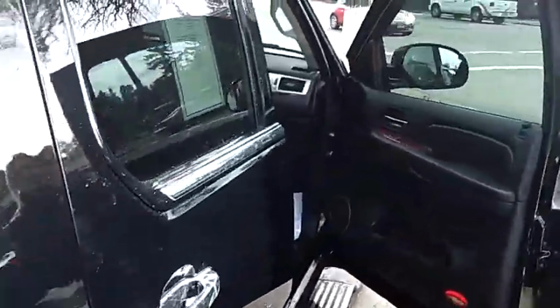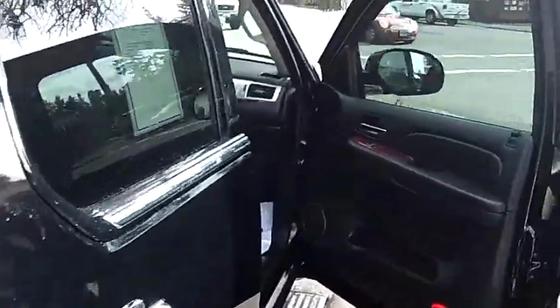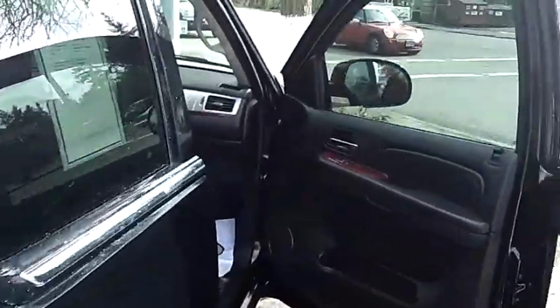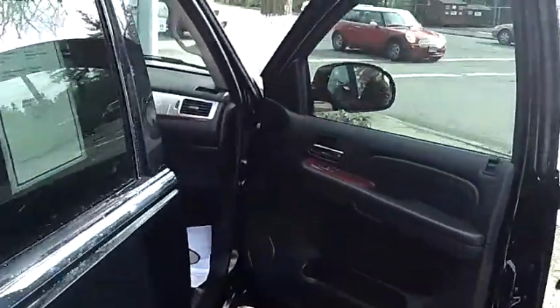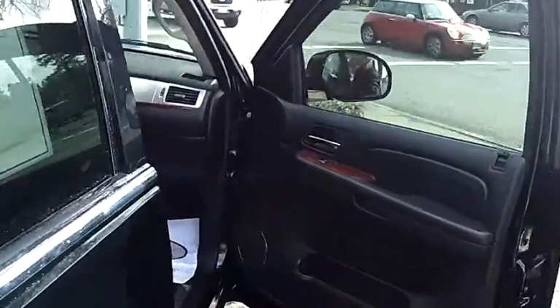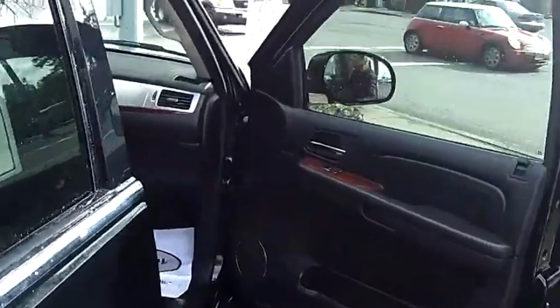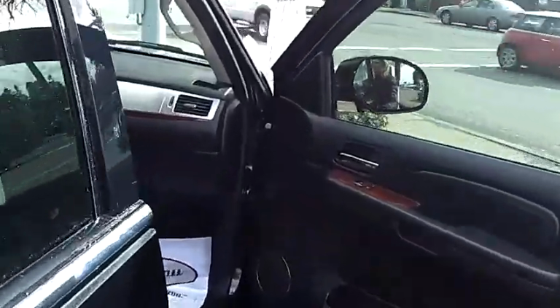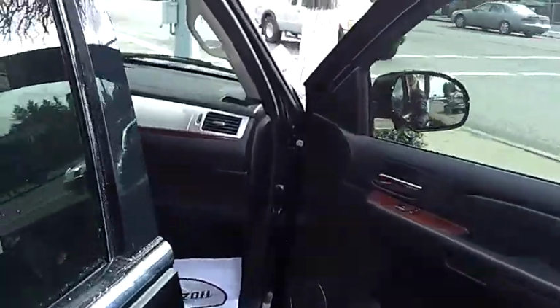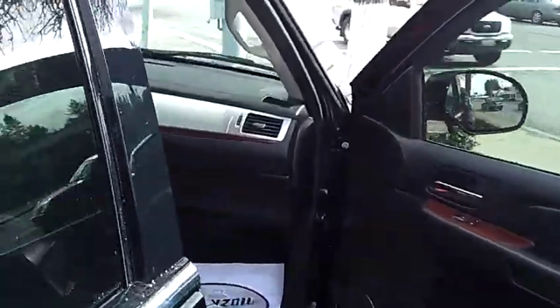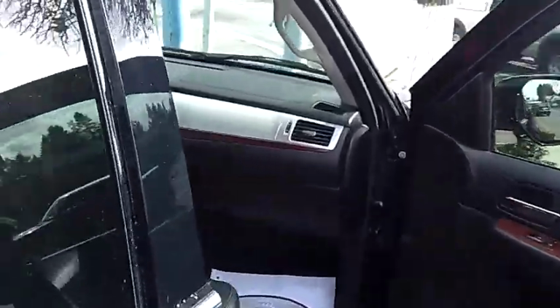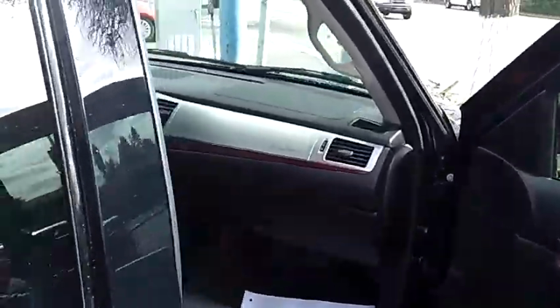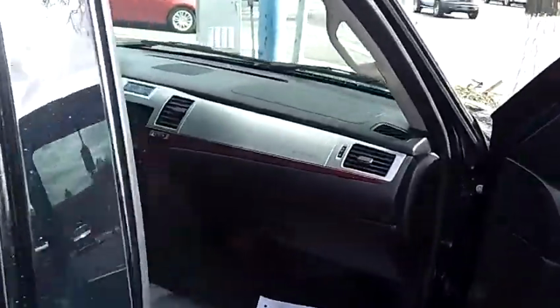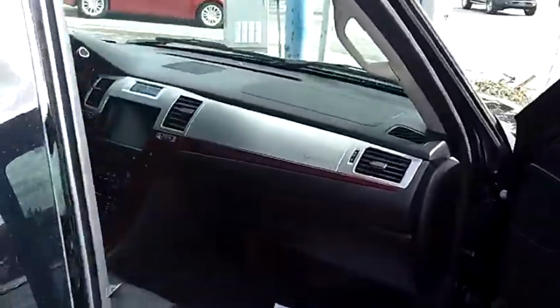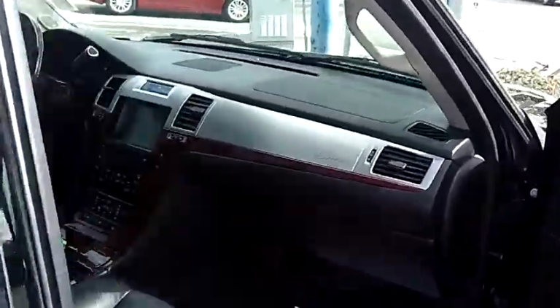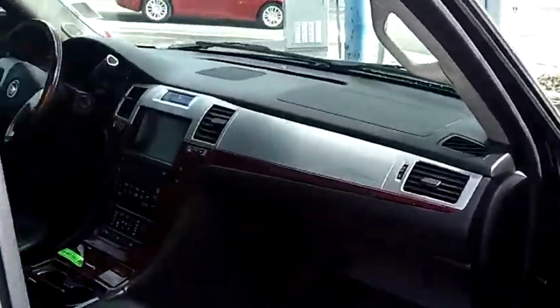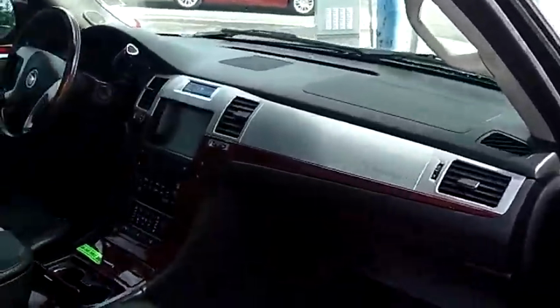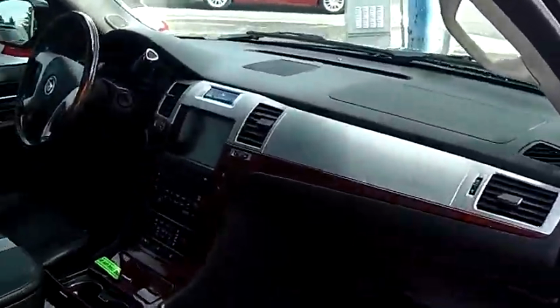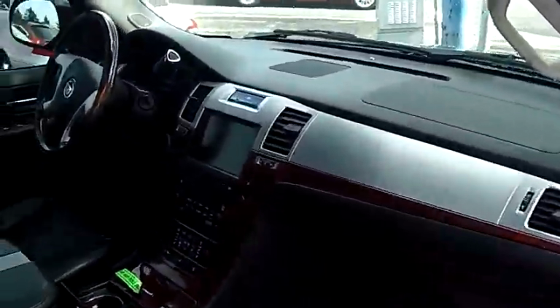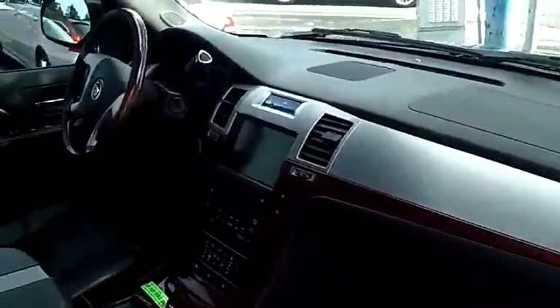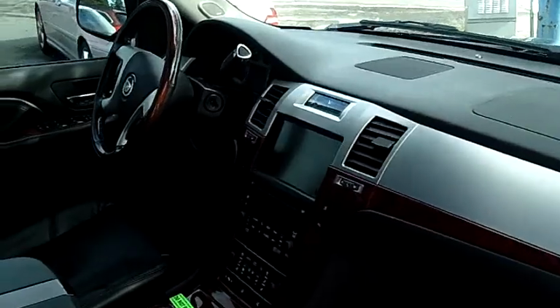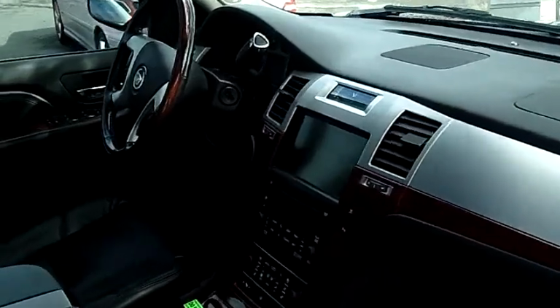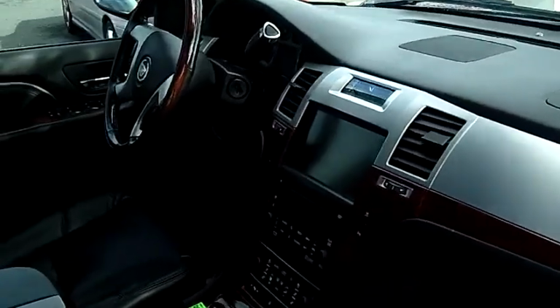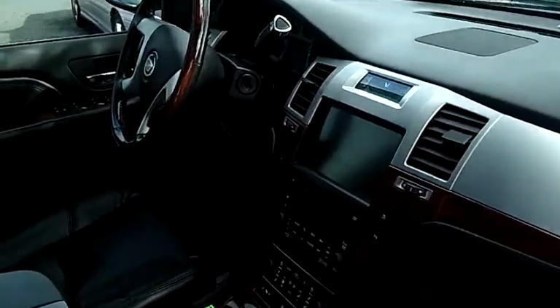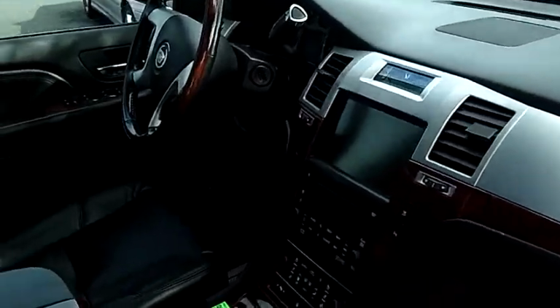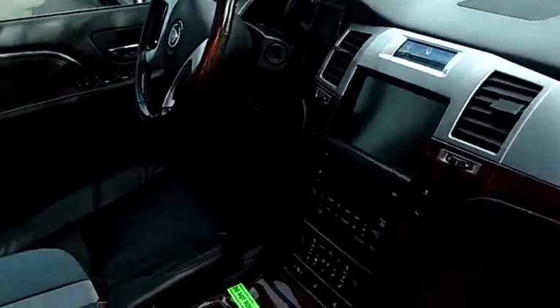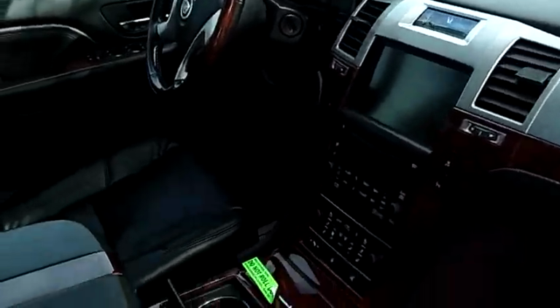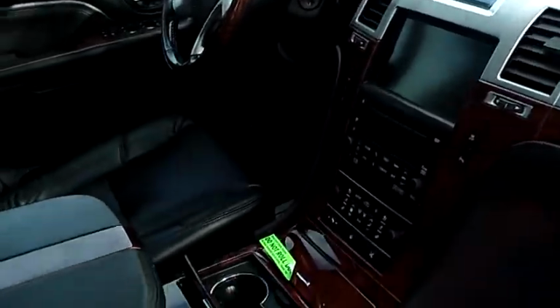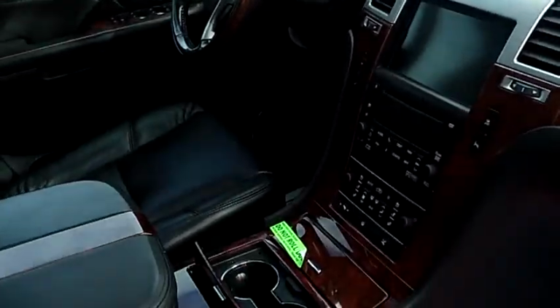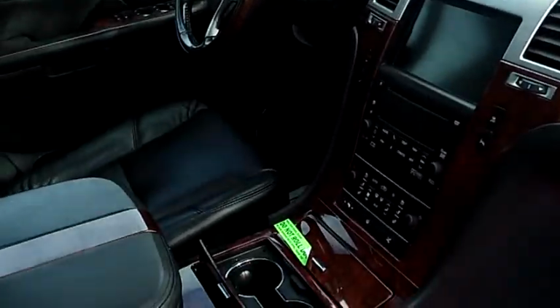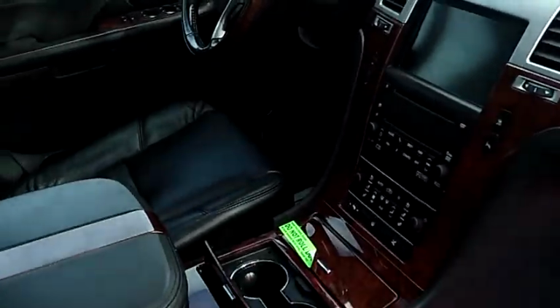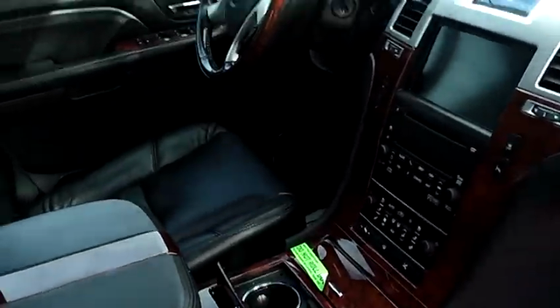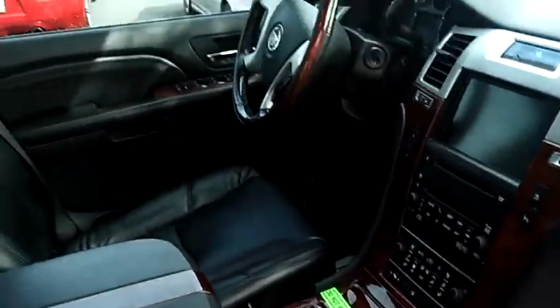It also has power windows, power door locks, dual power seats, and multi-disc MP3.